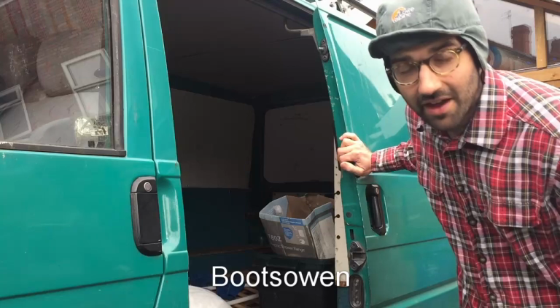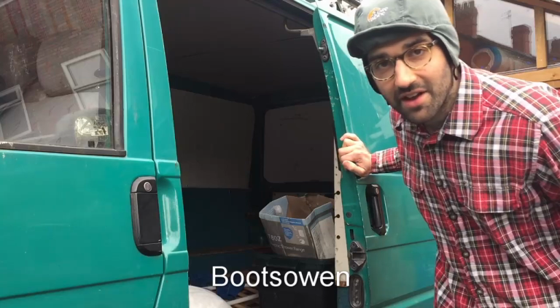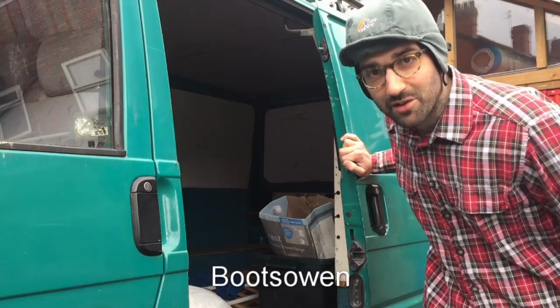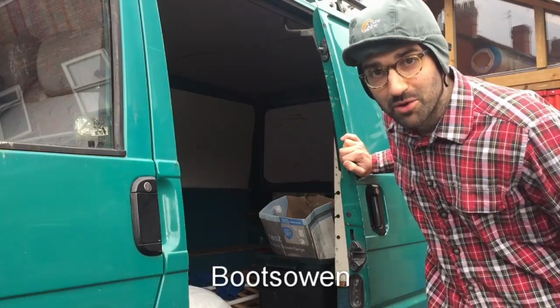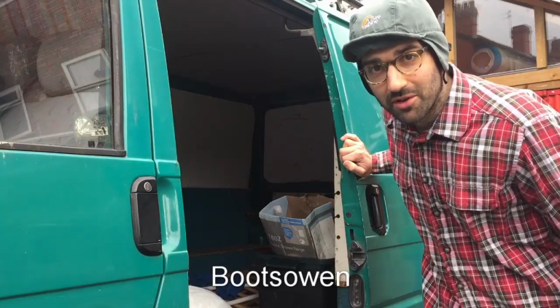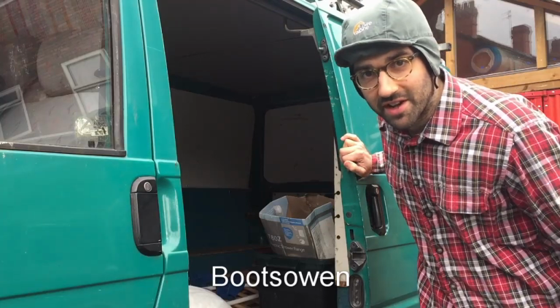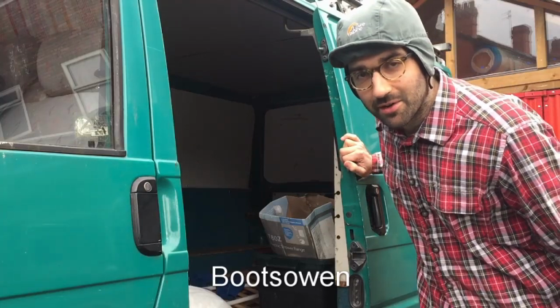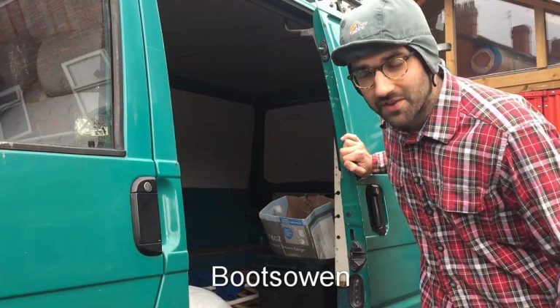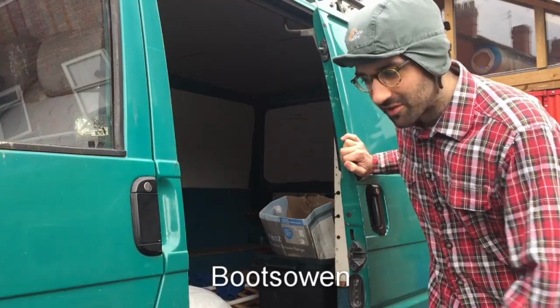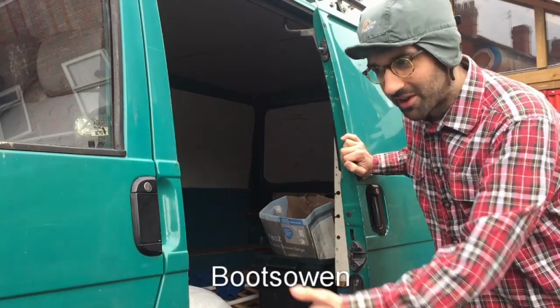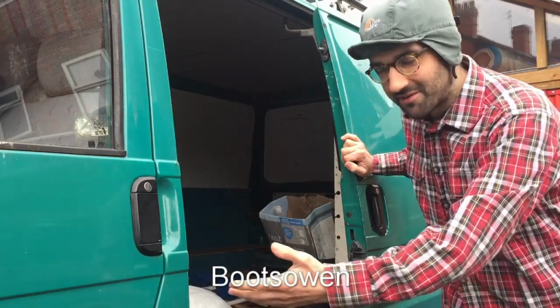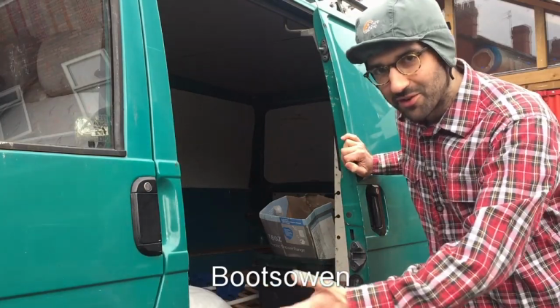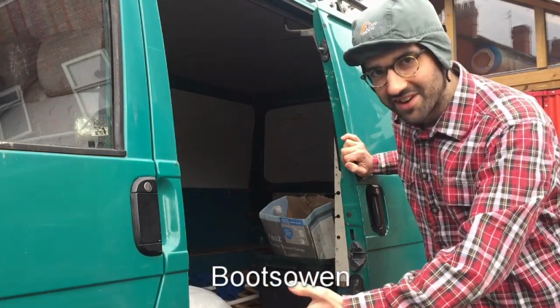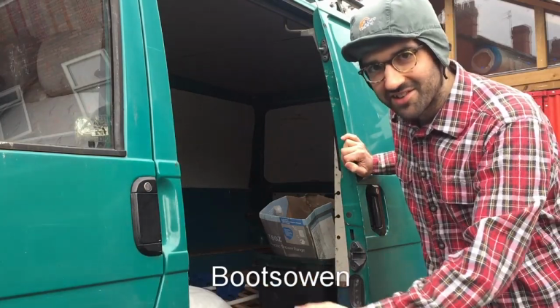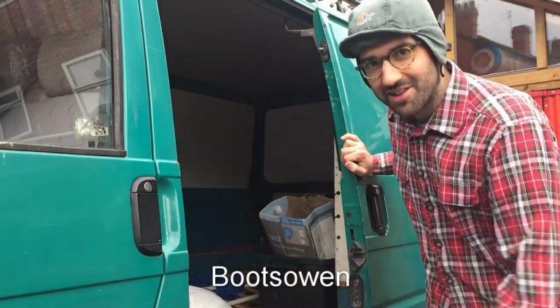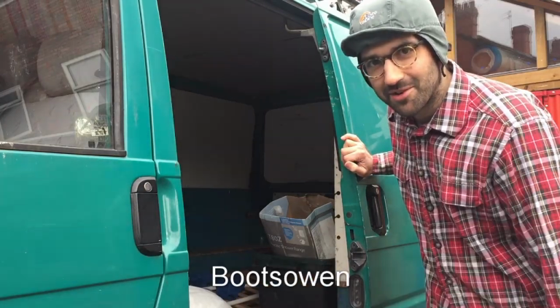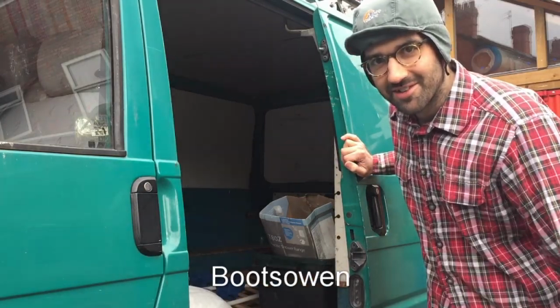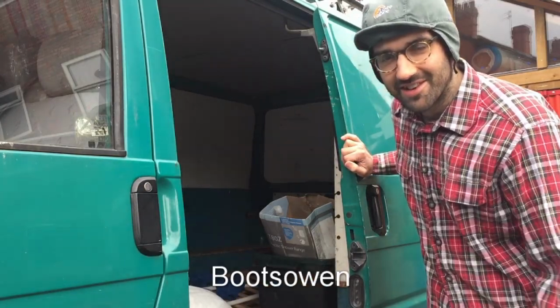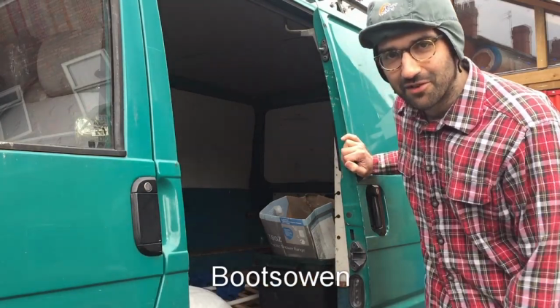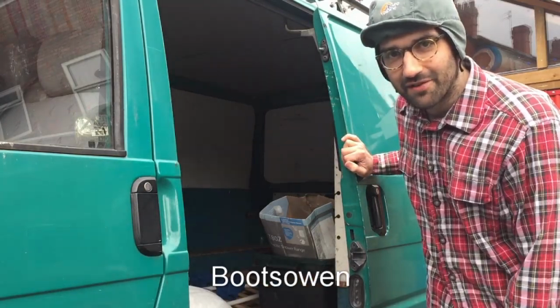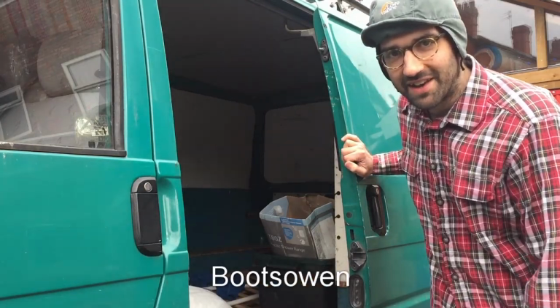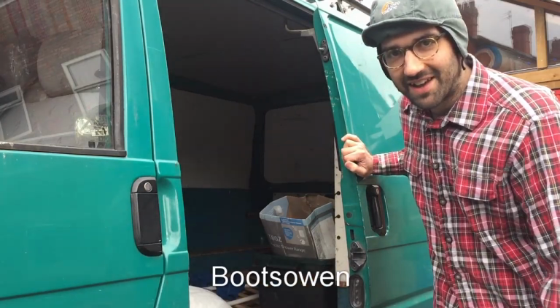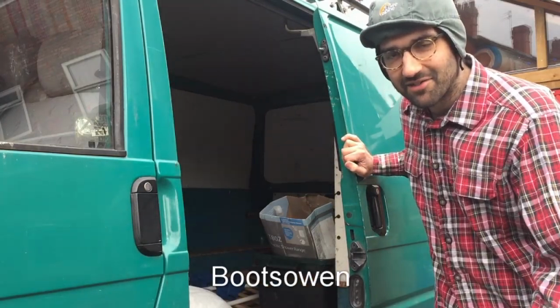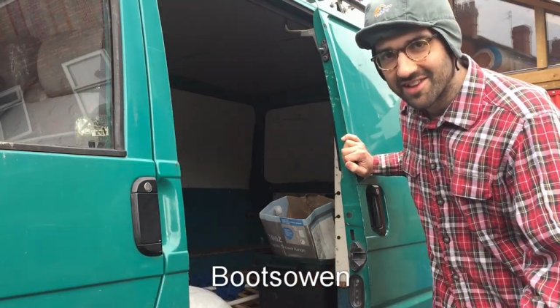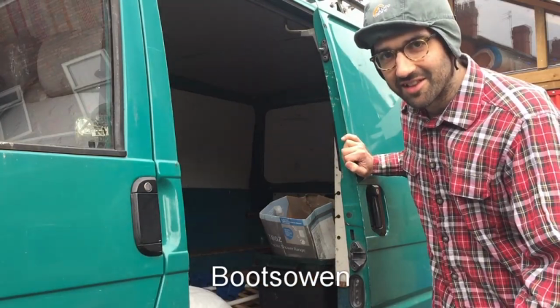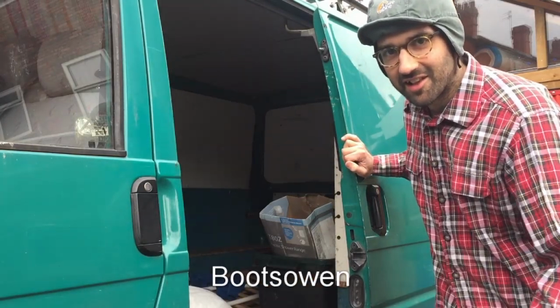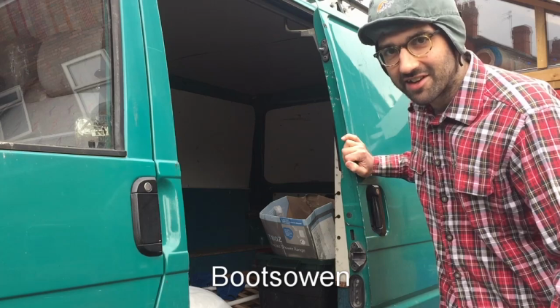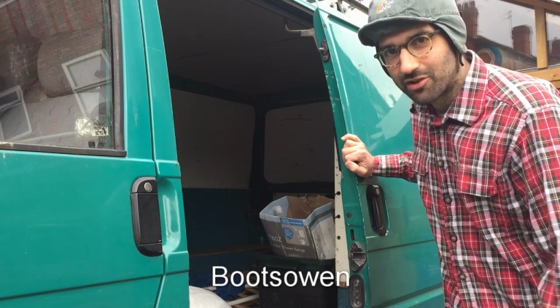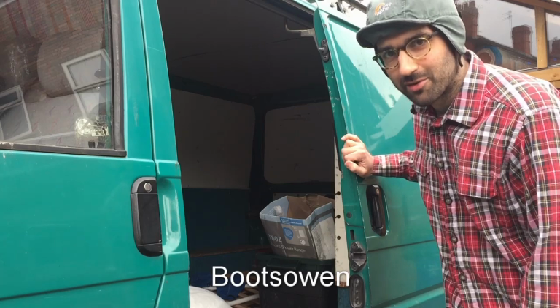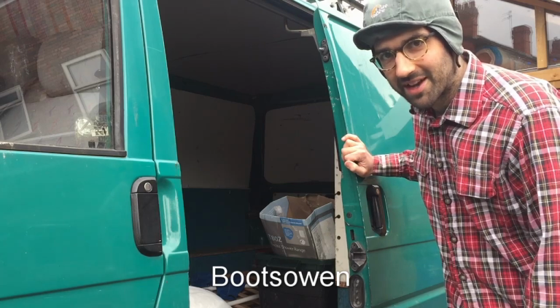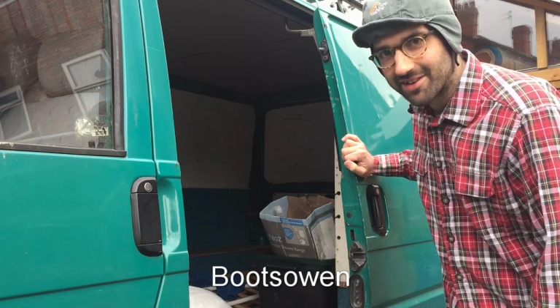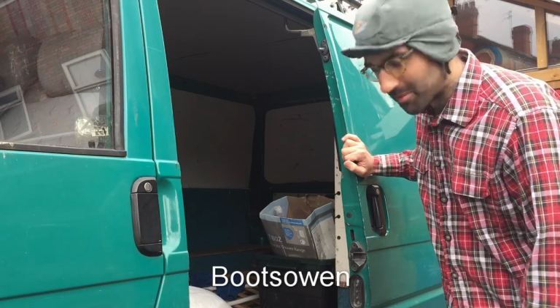Hey there, it's Boots Owen here. This is my Volkswagen Transporter T4 van and recently the sliding door has been acting up.